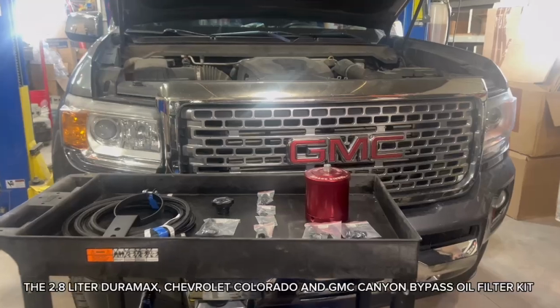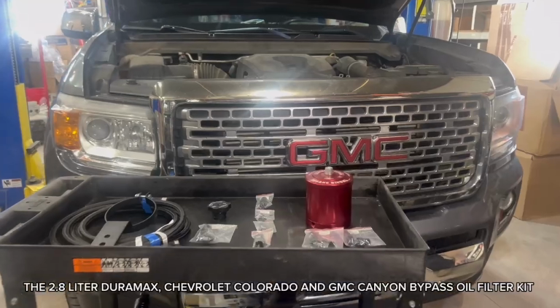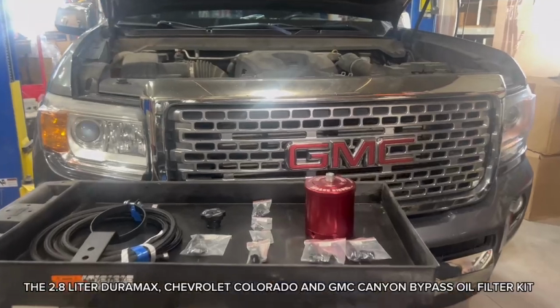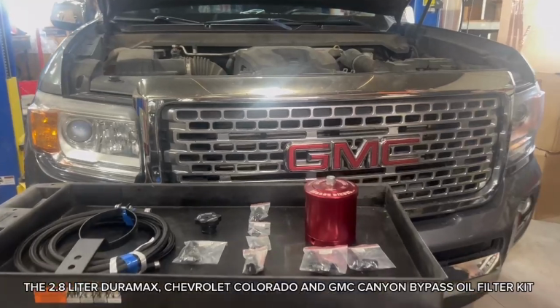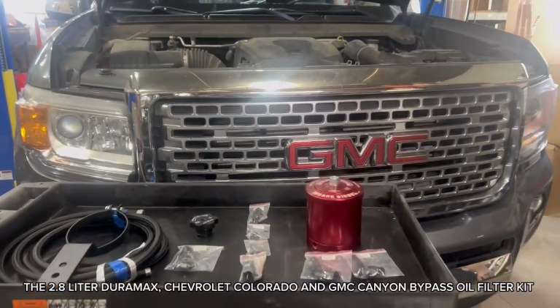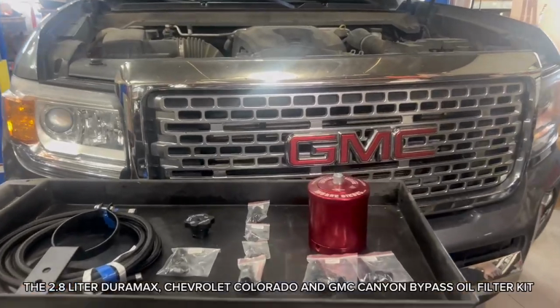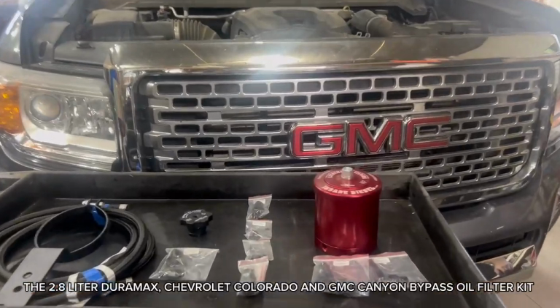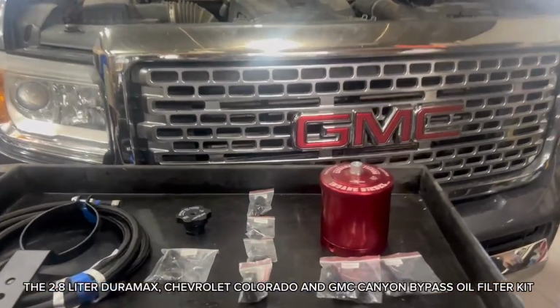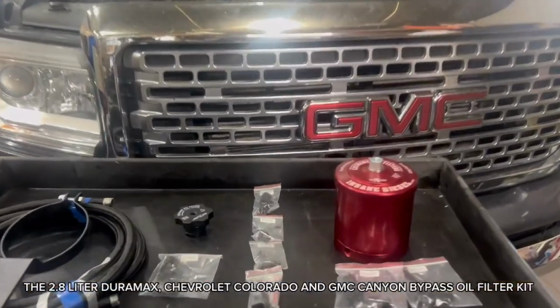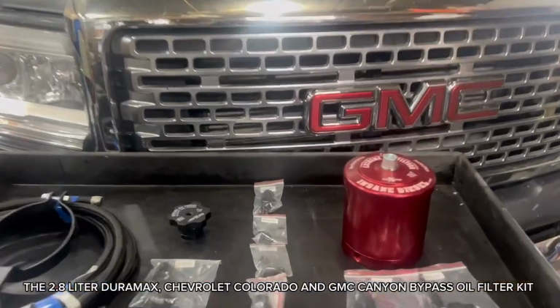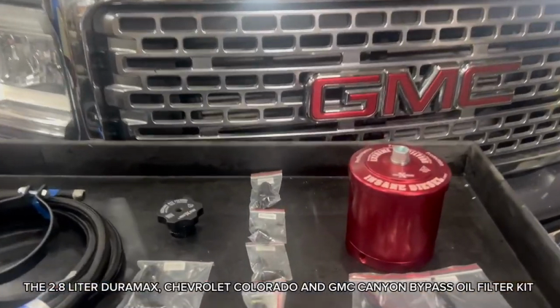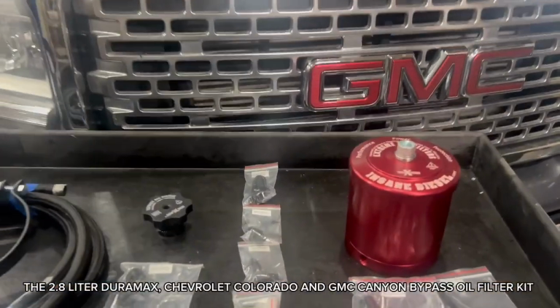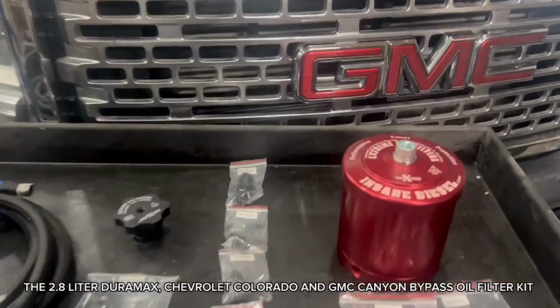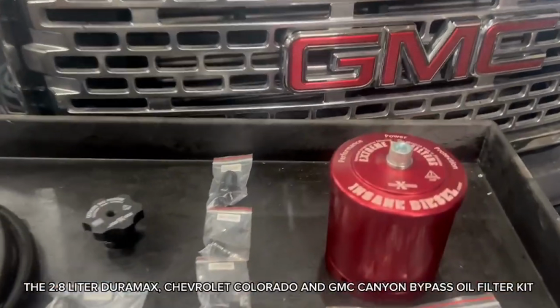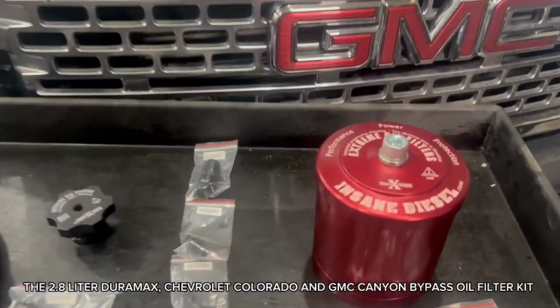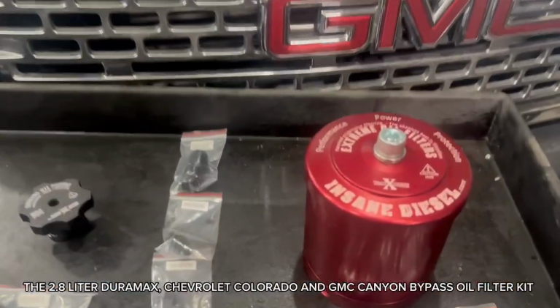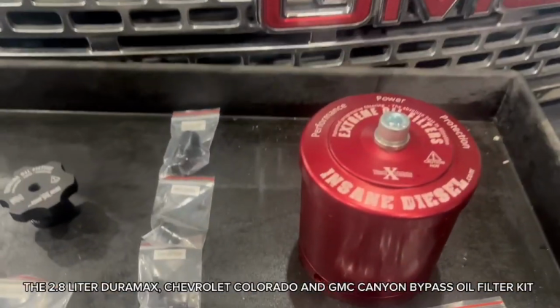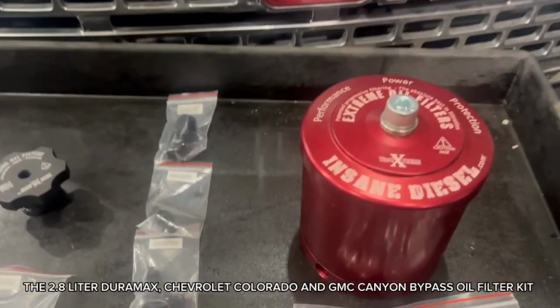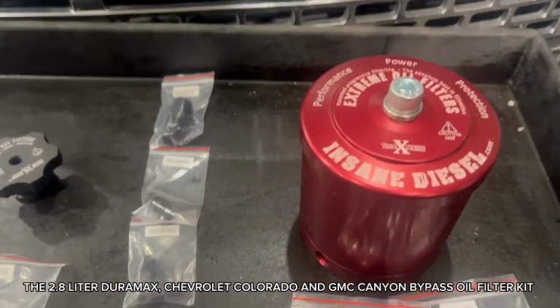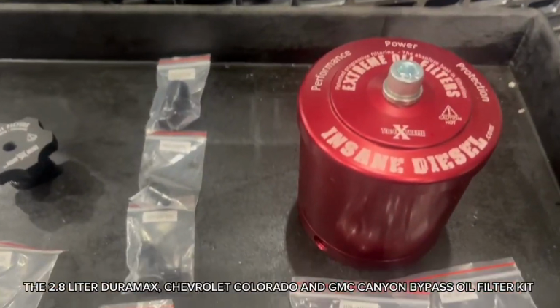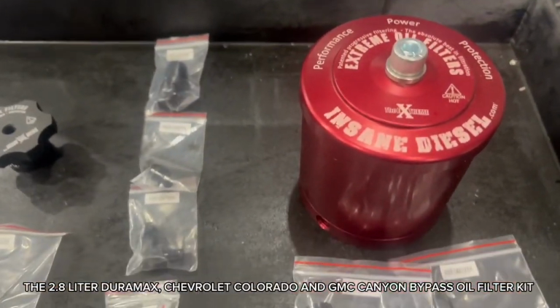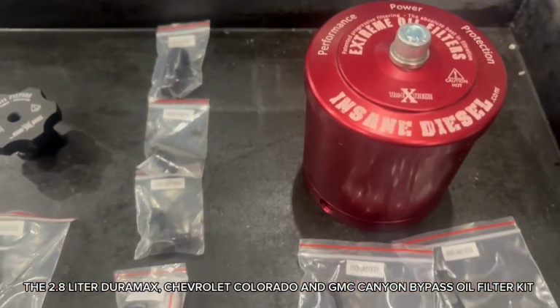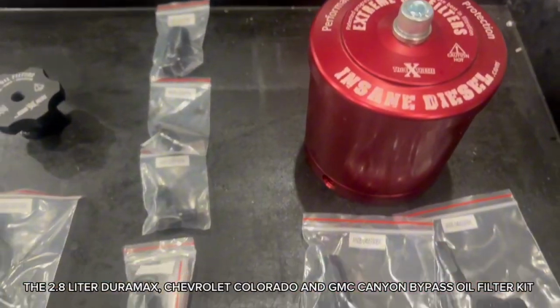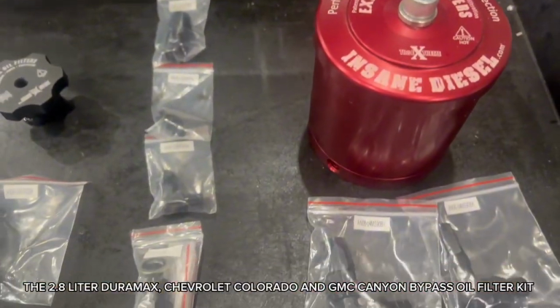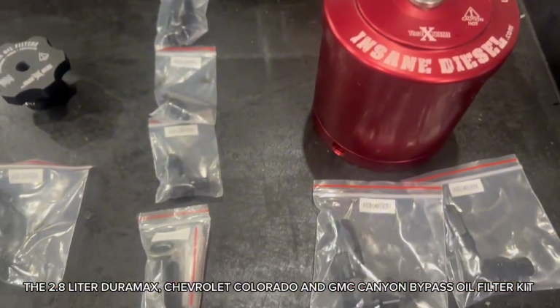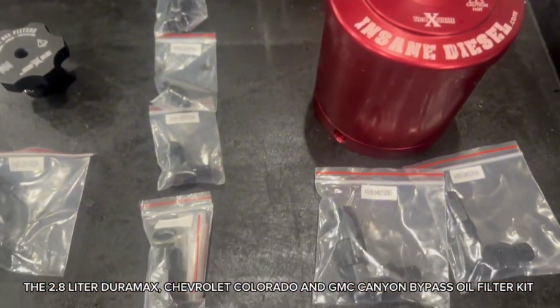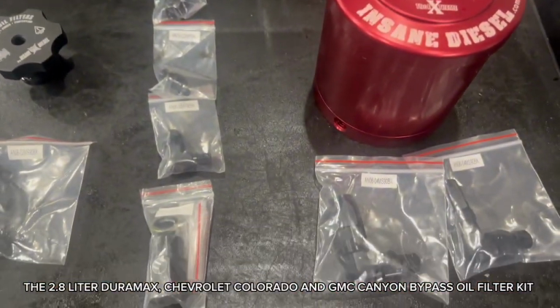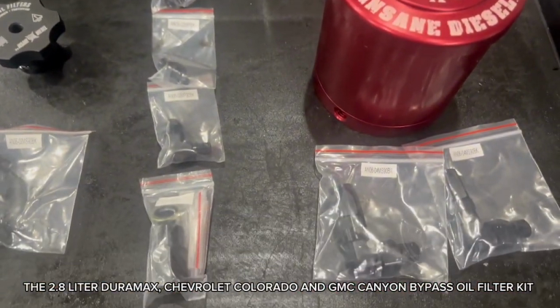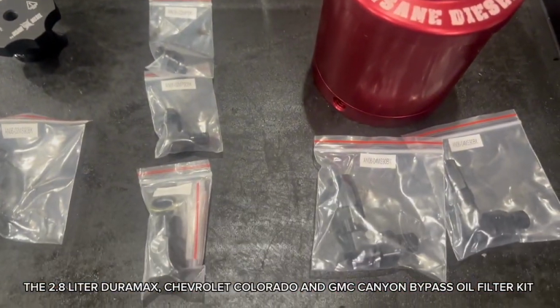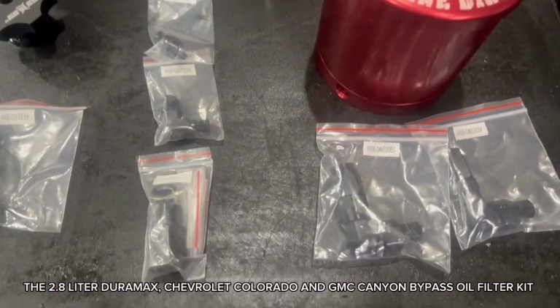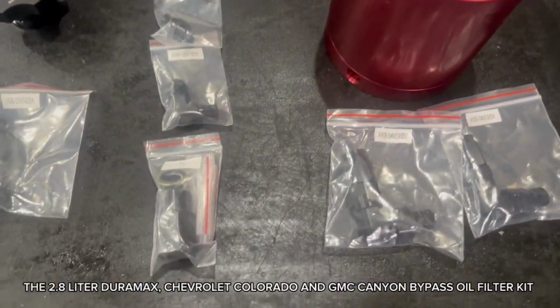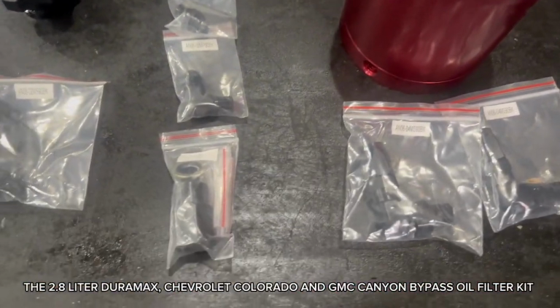The 2.8-liter Duramax Chevrolet Colorado and GMC Canyon Bypass Oil Filter Kit.